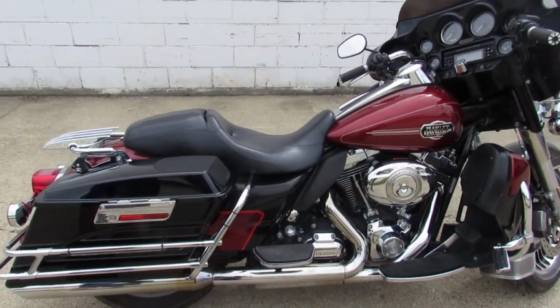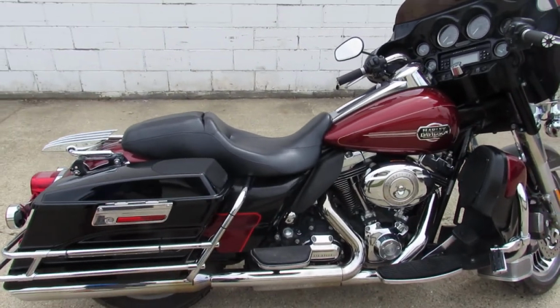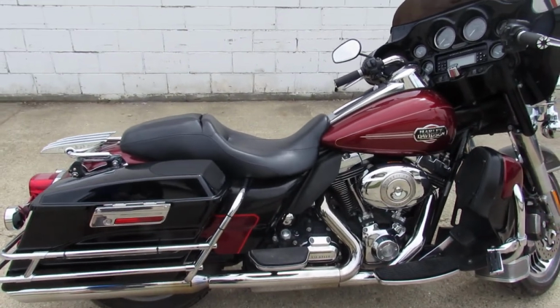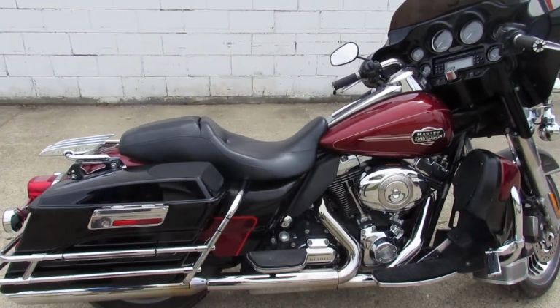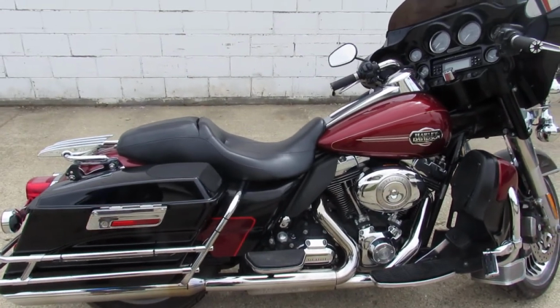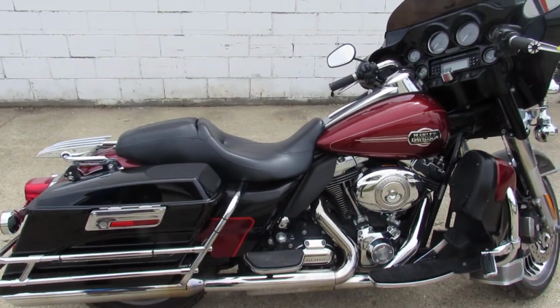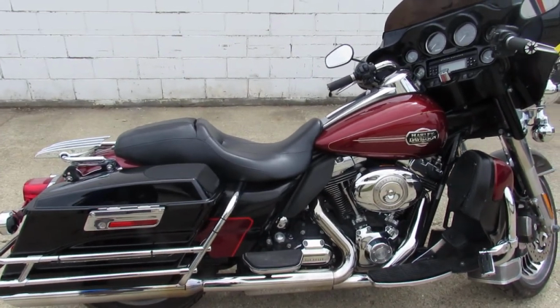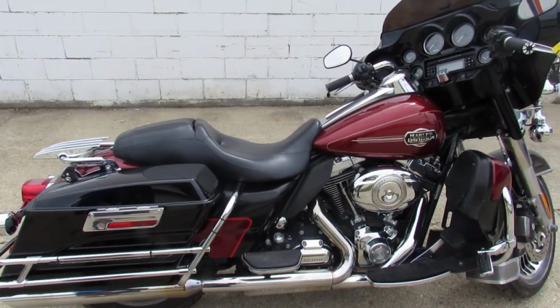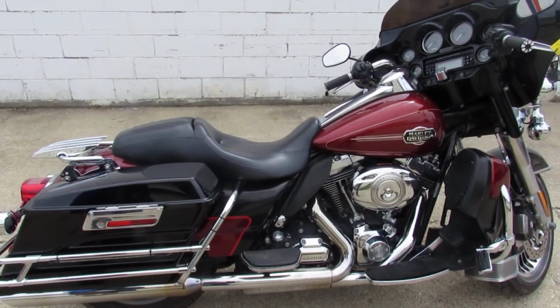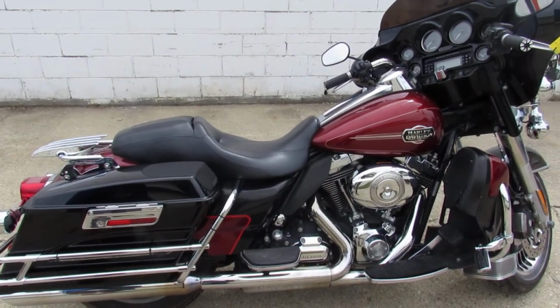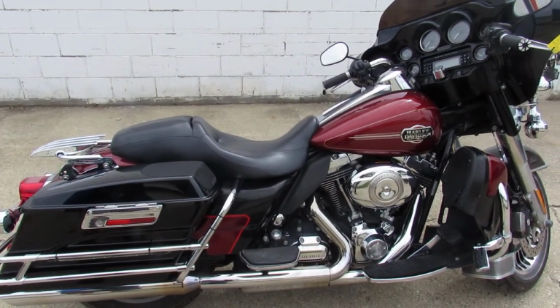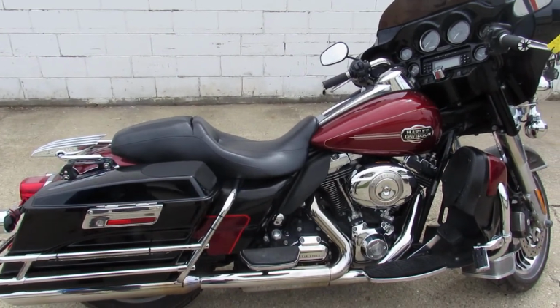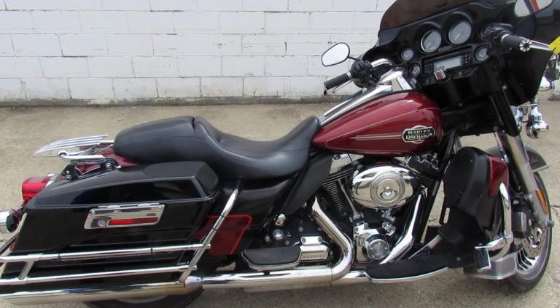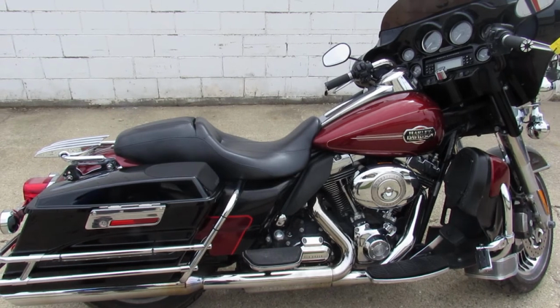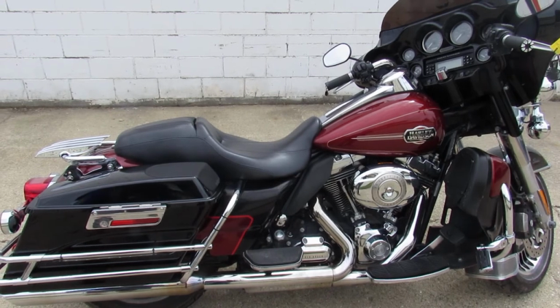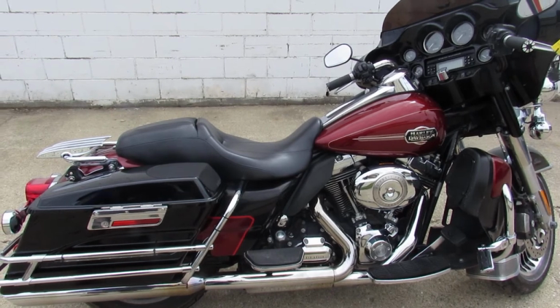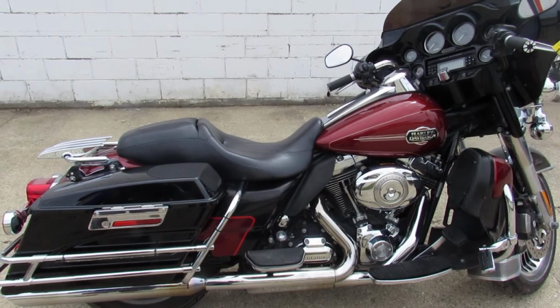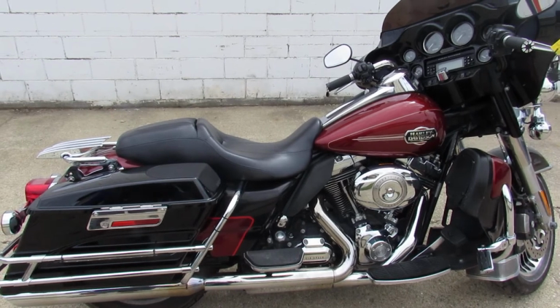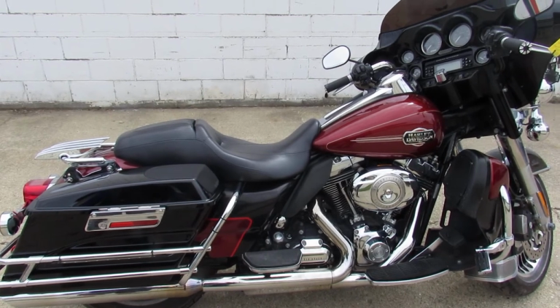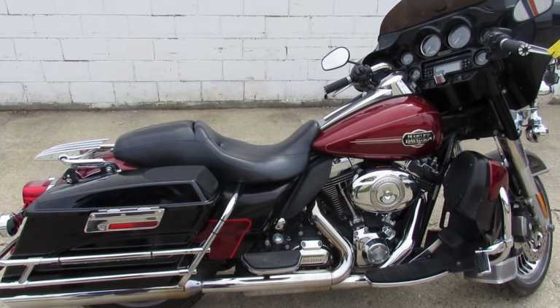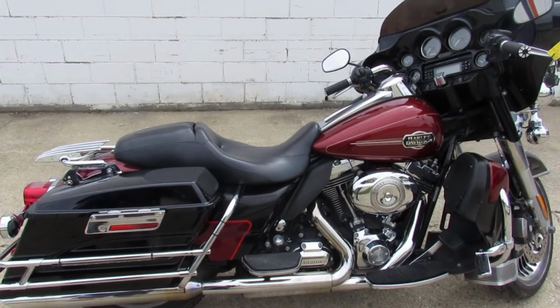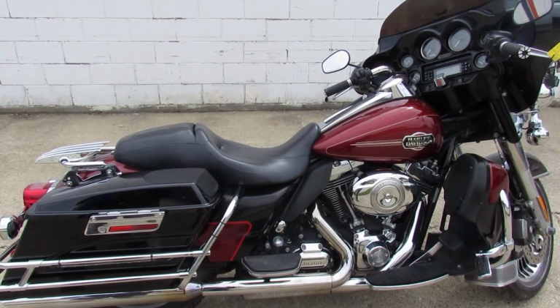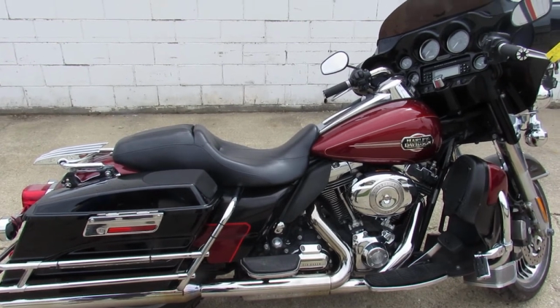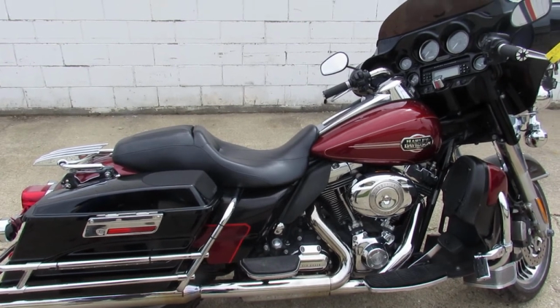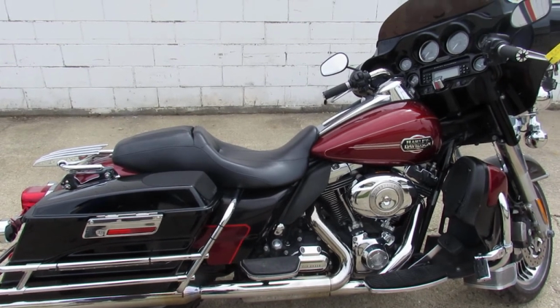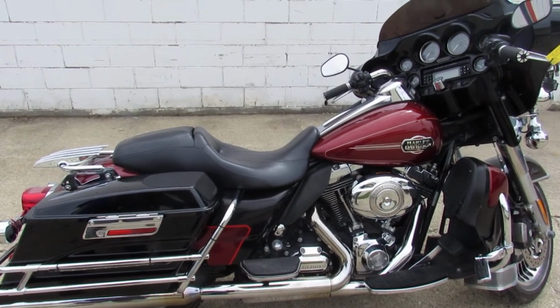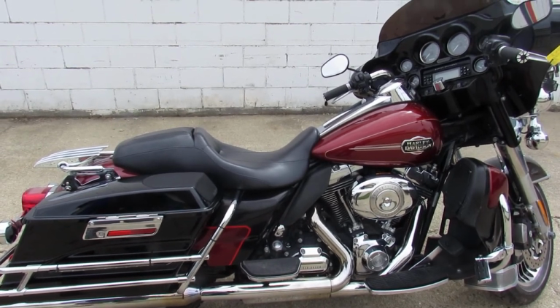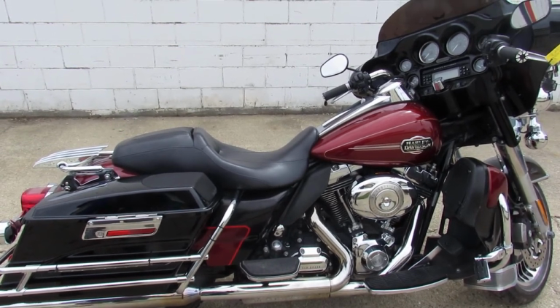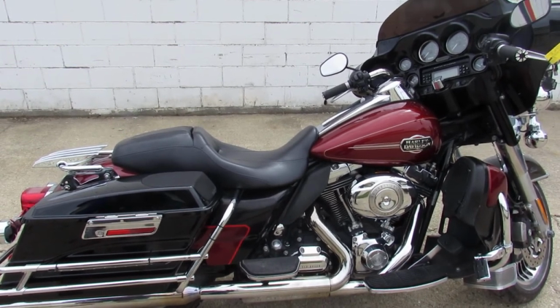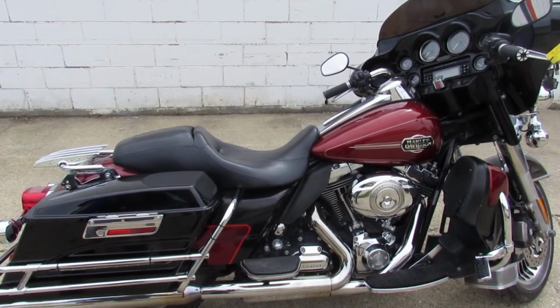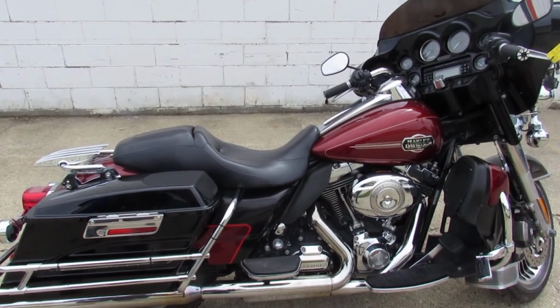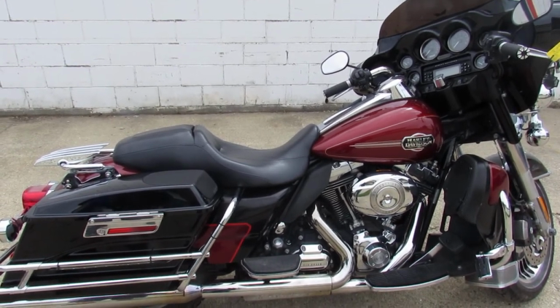Any questions, give us a call: 888-RIDE-990. Thanks for taking a minute and checking out our bike.